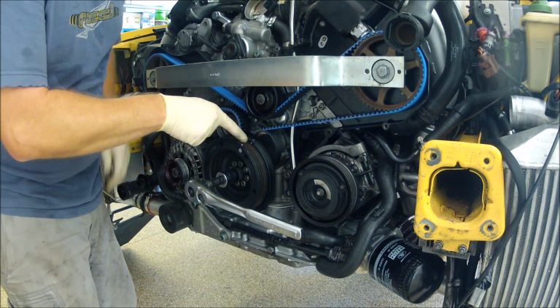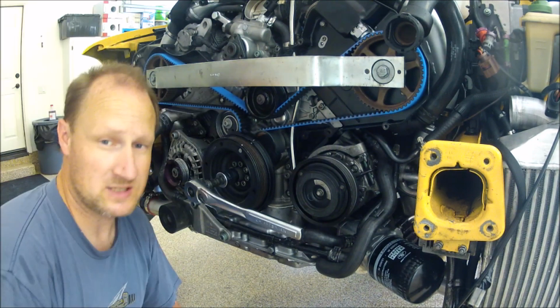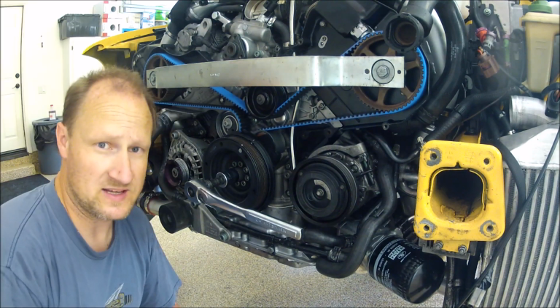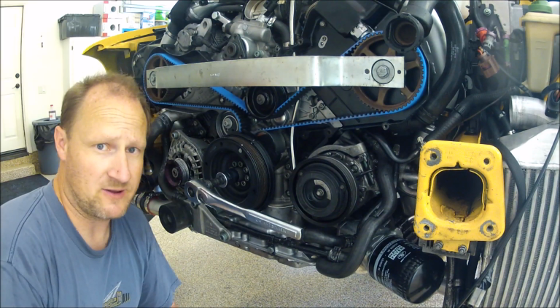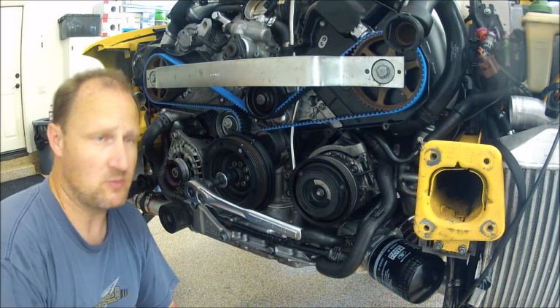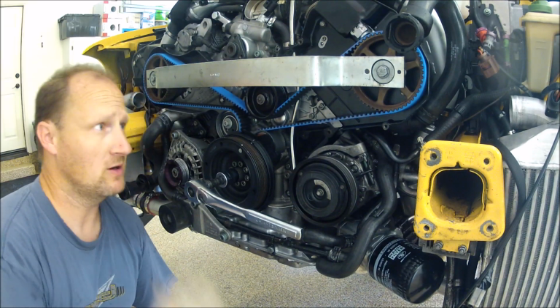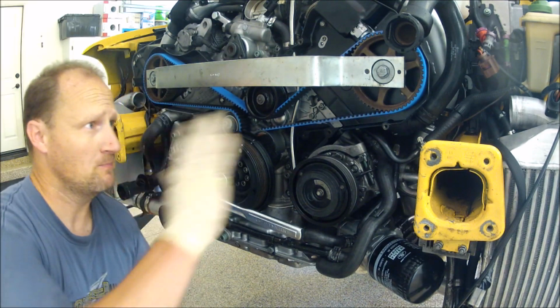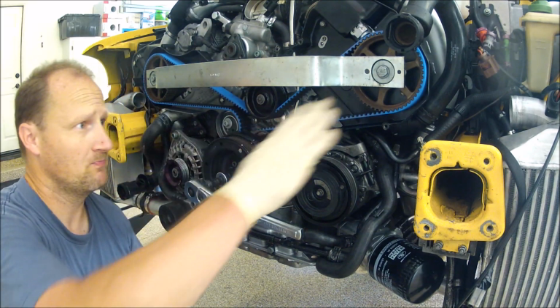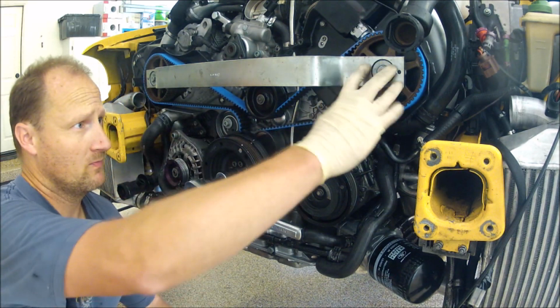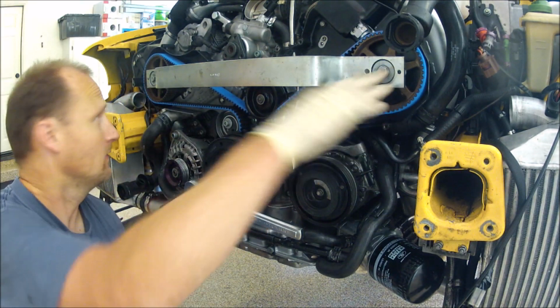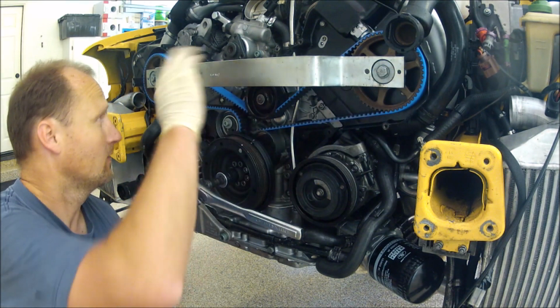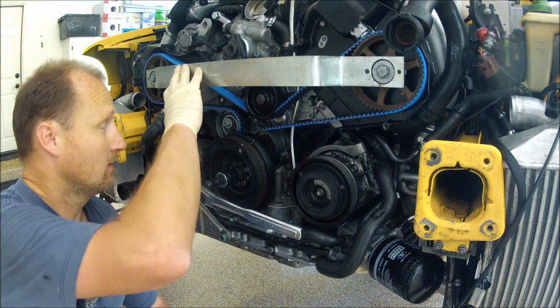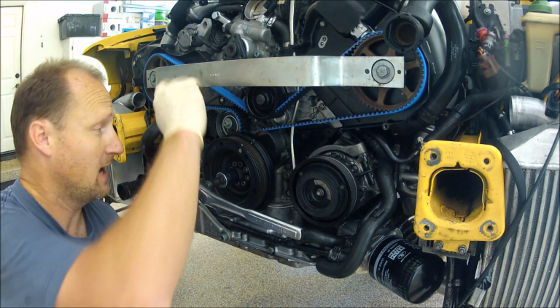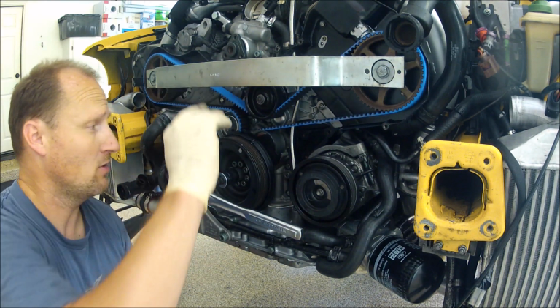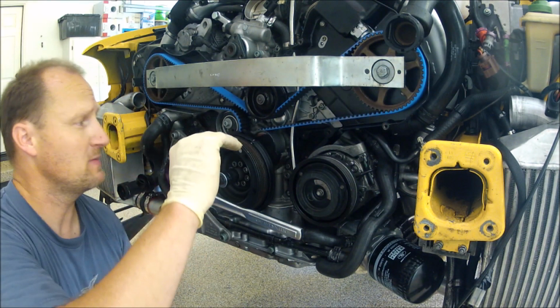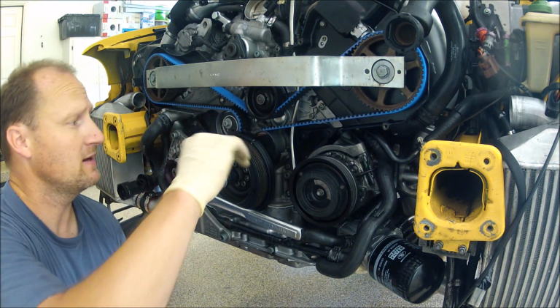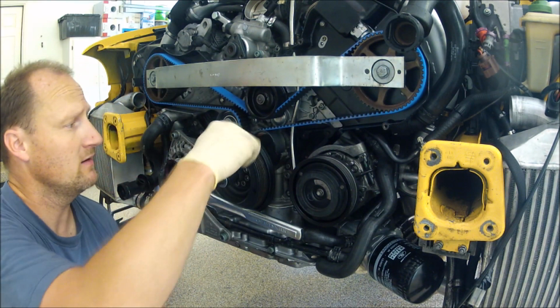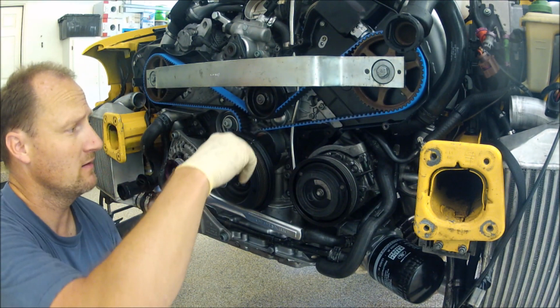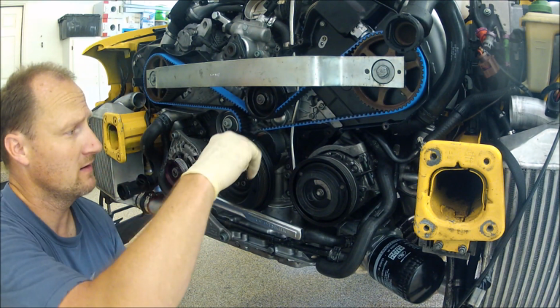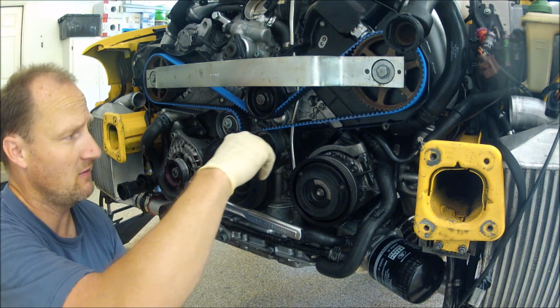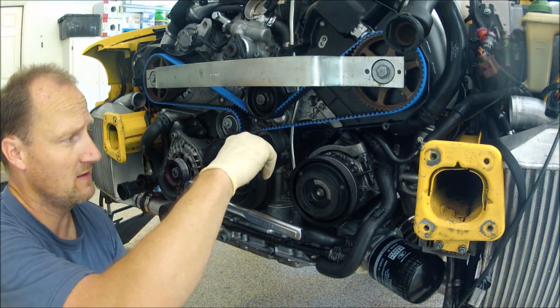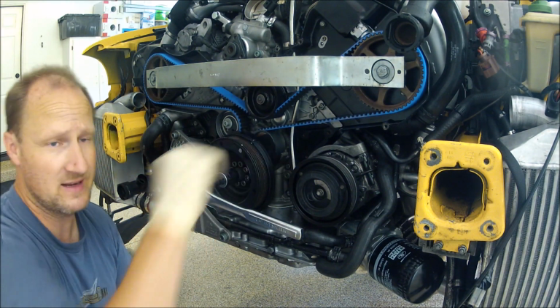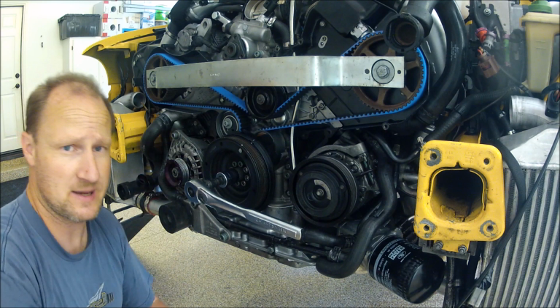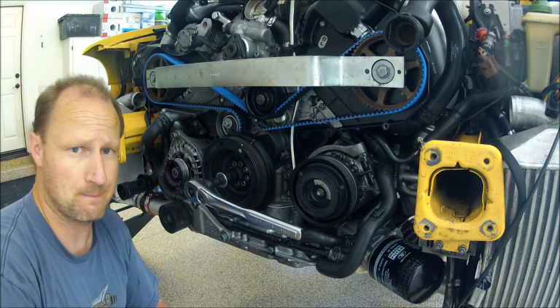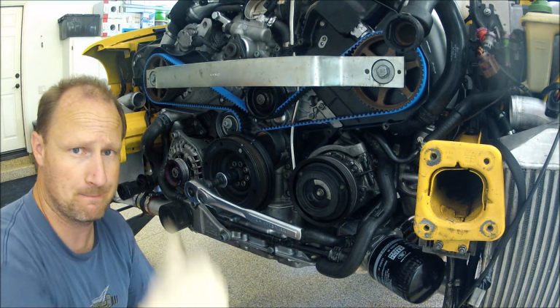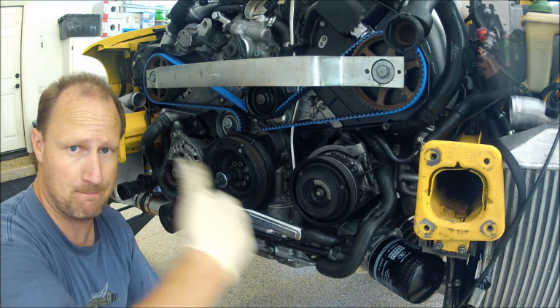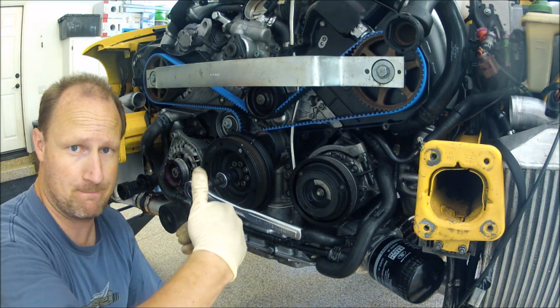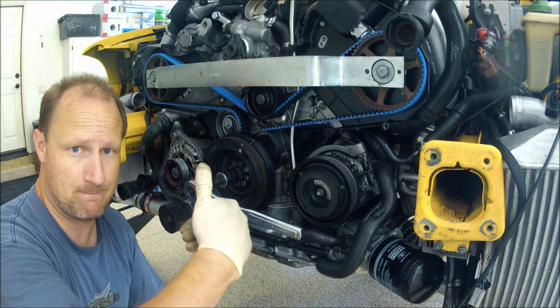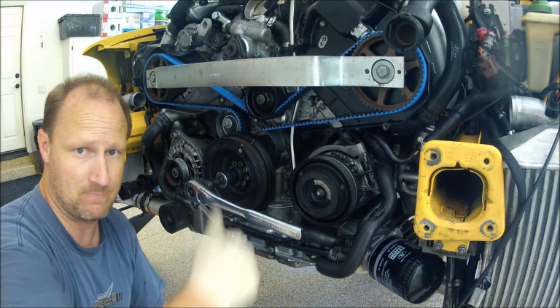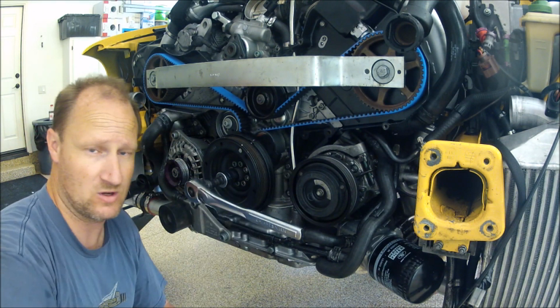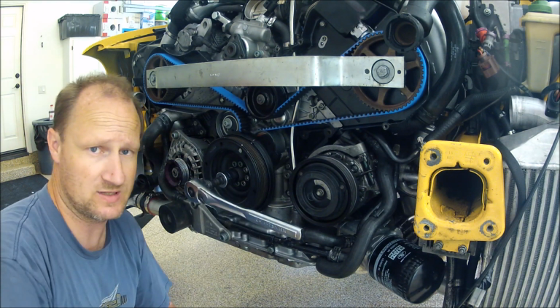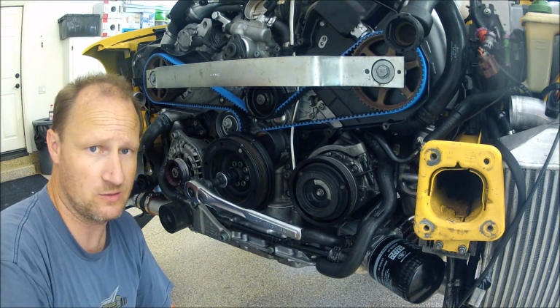So I spun the motor, cam bar is back in, everything lines up — good to go.